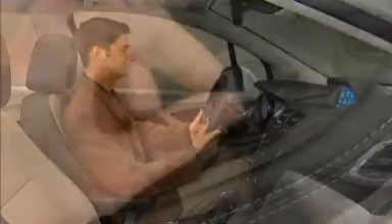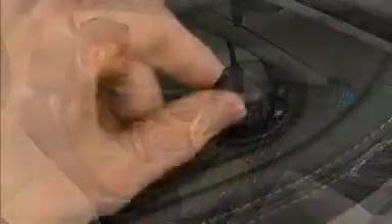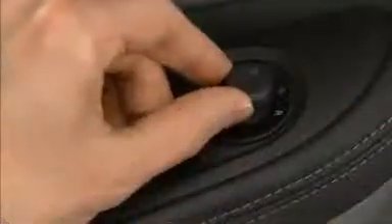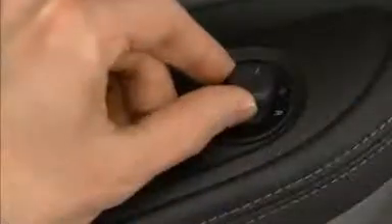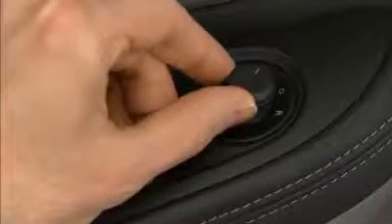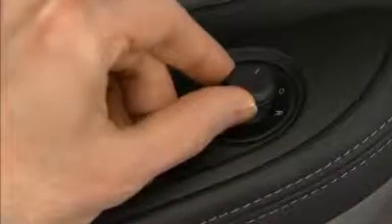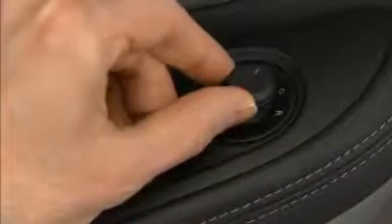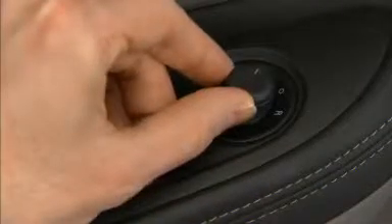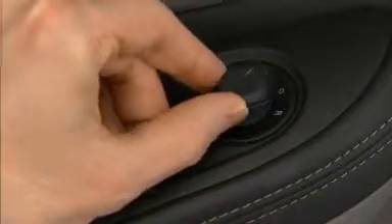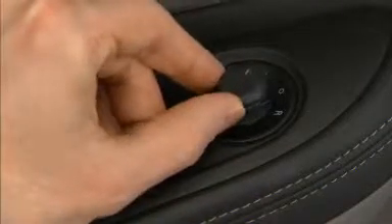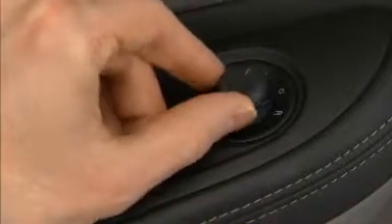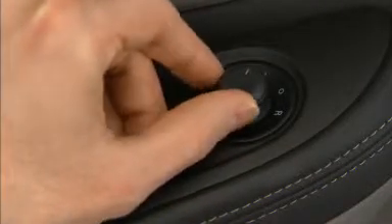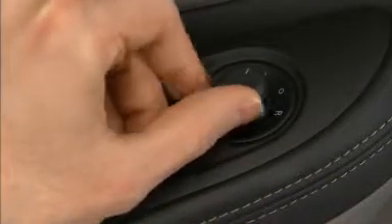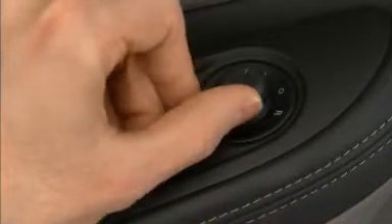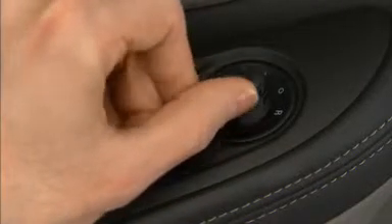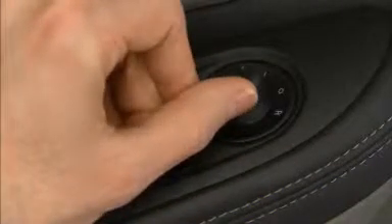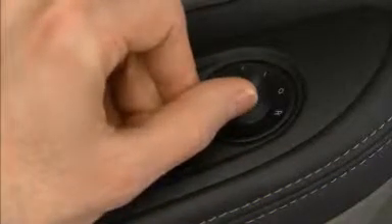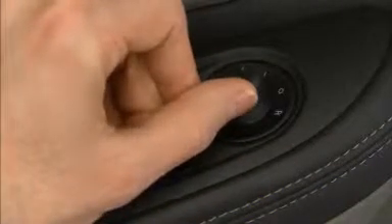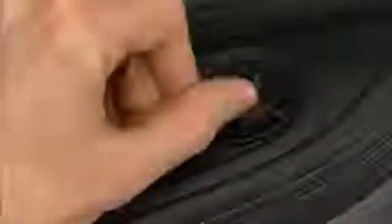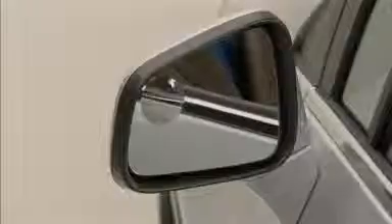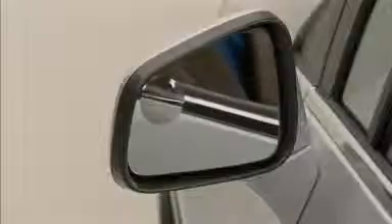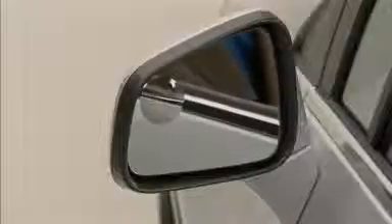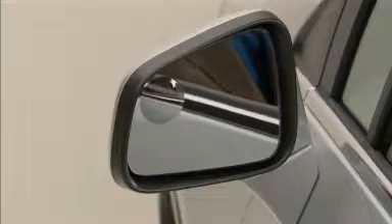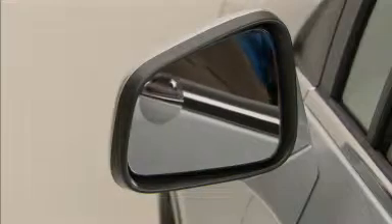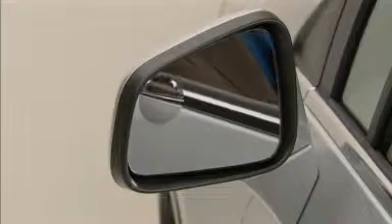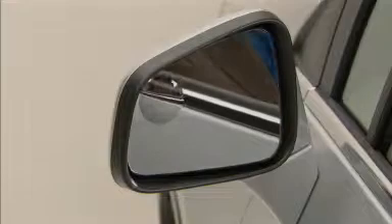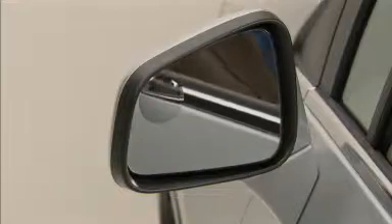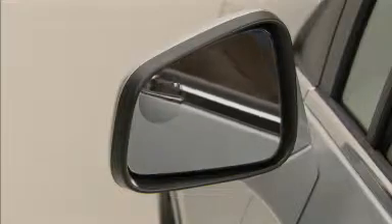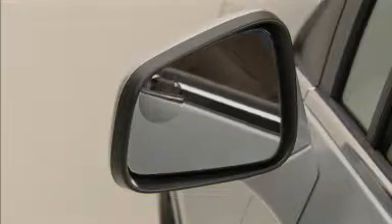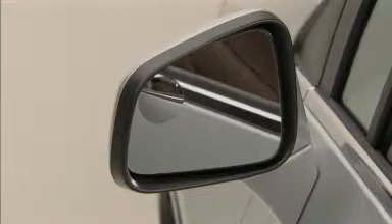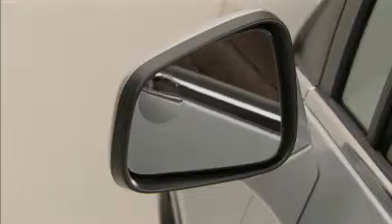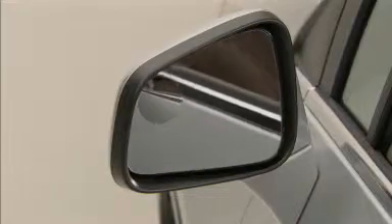Next, use the power exterior mirror controls to position each mirror for optimal visibility.